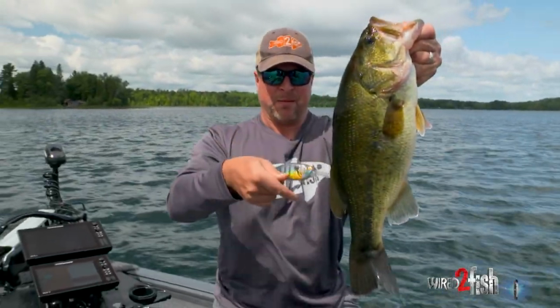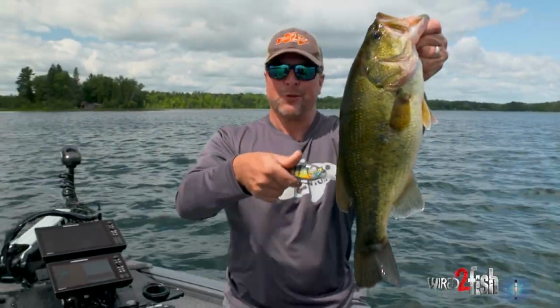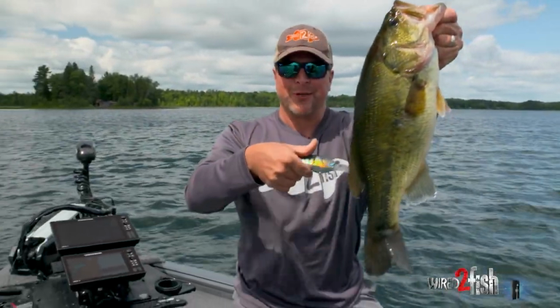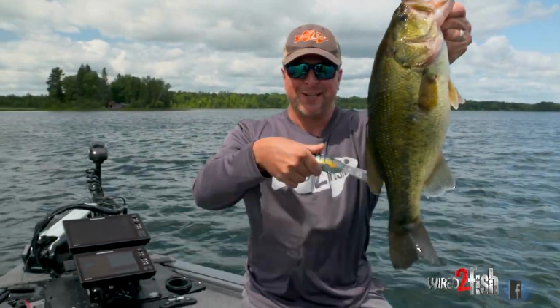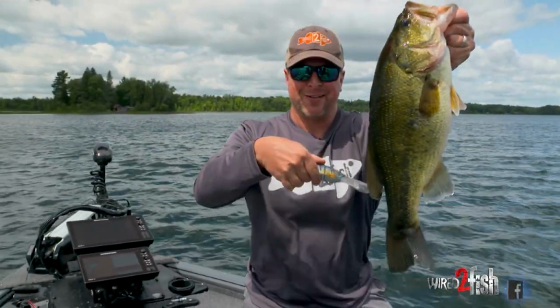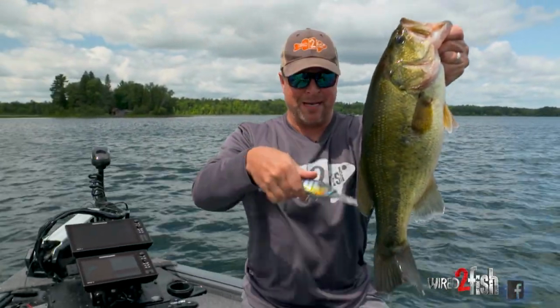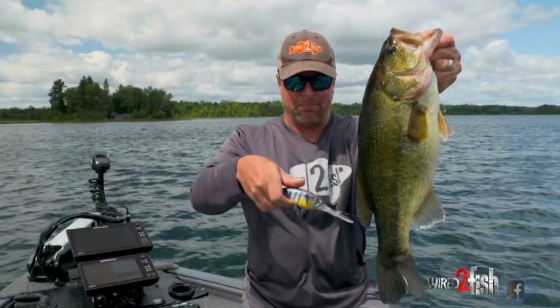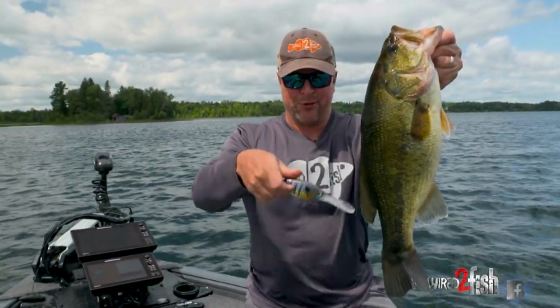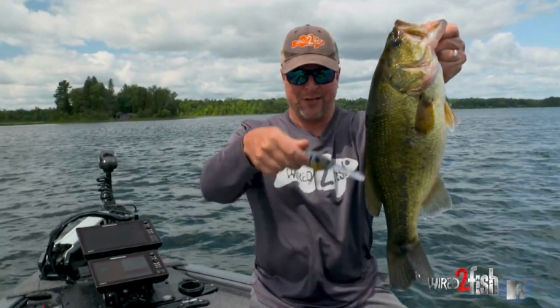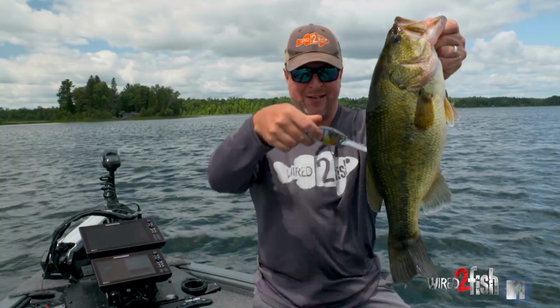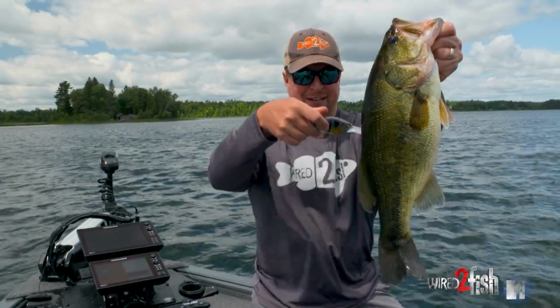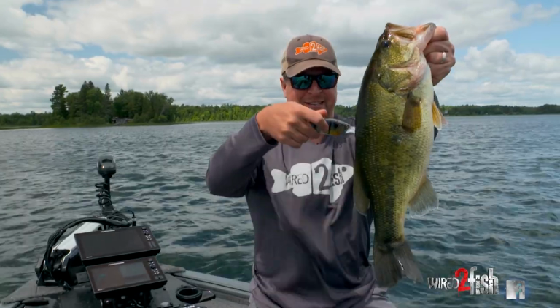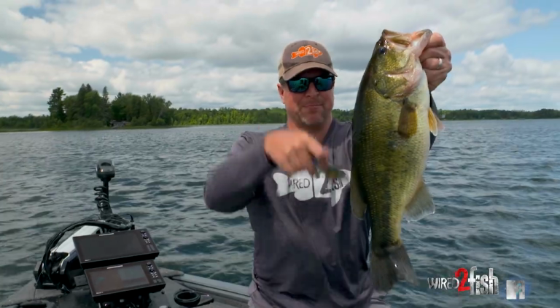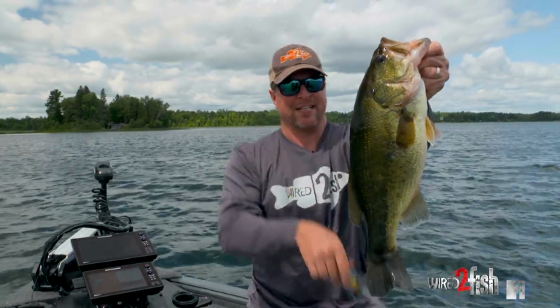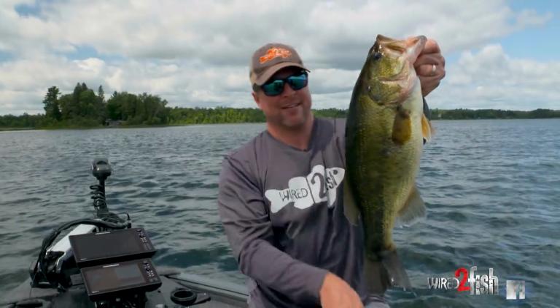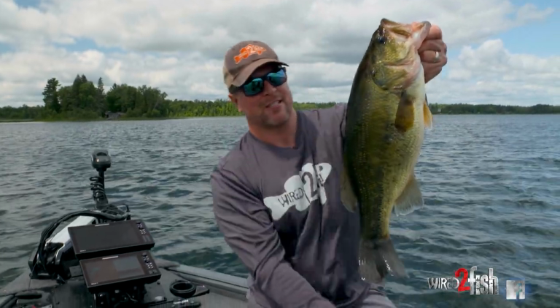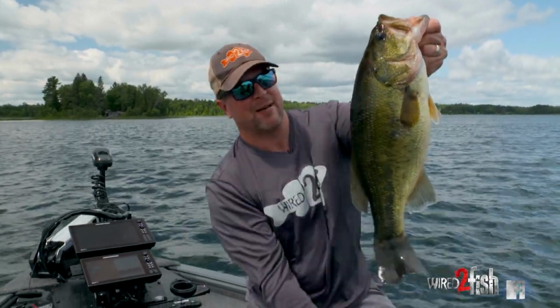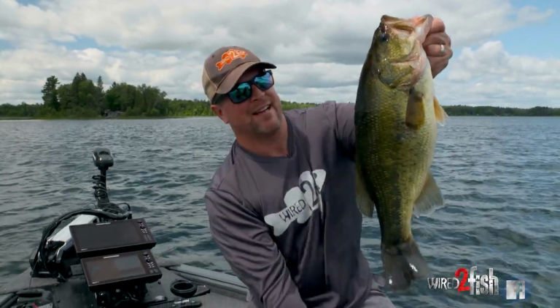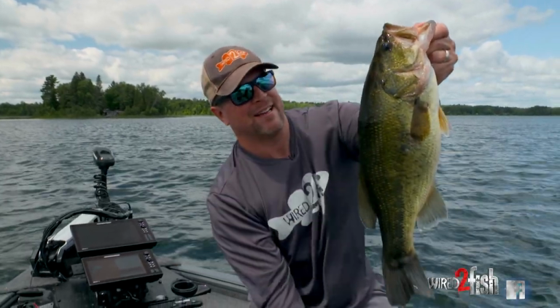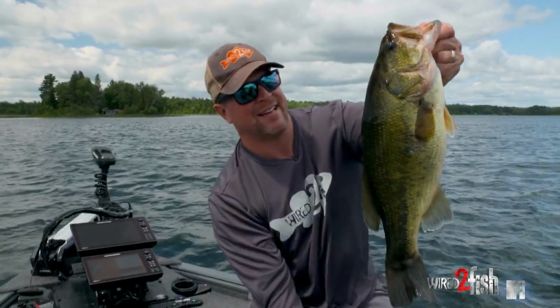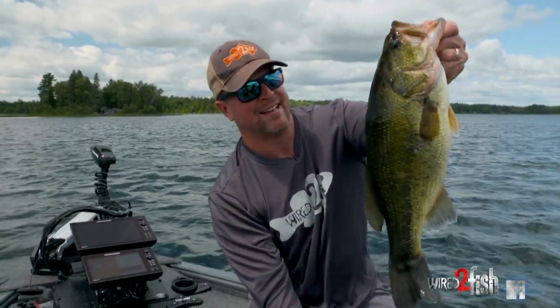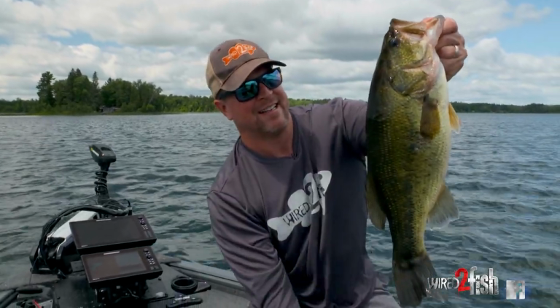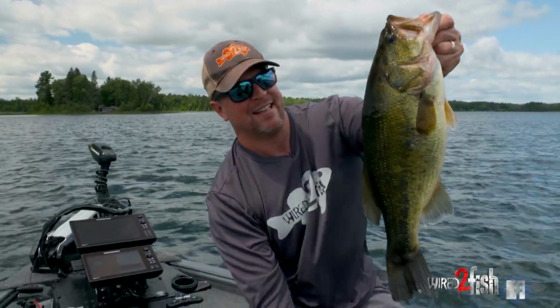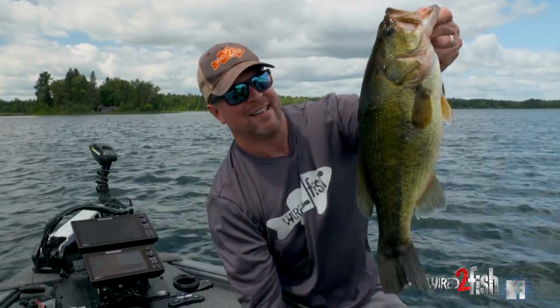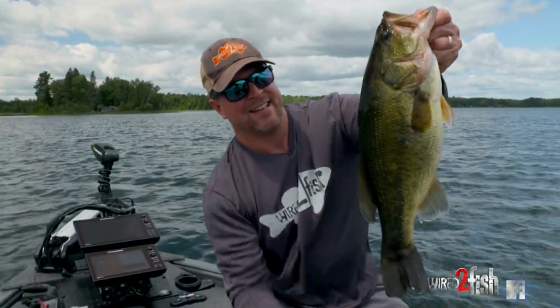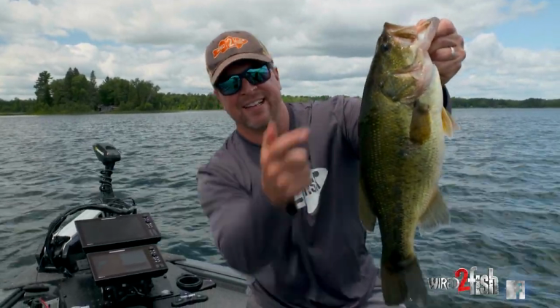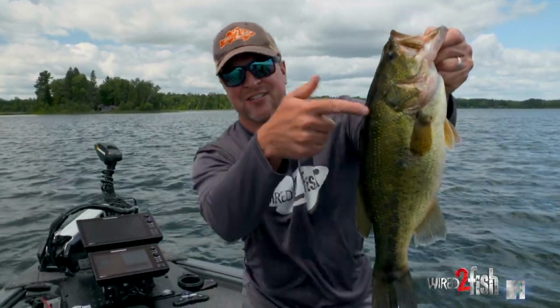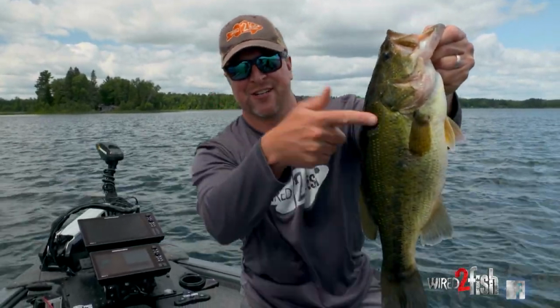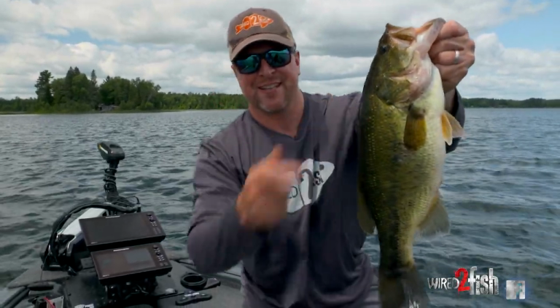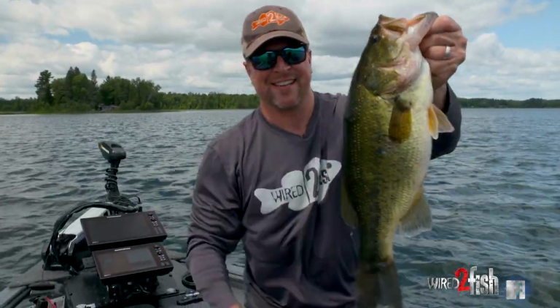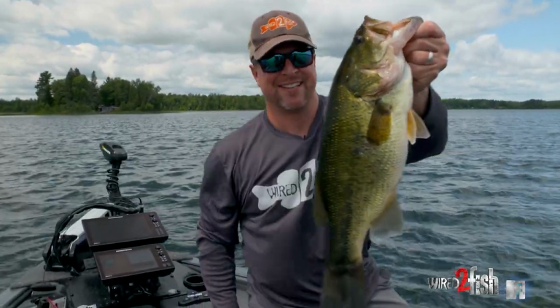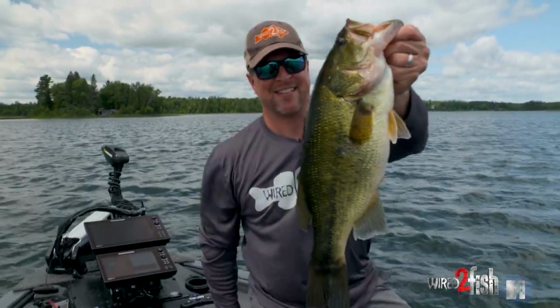Bluegill — we got bluegill out here on this particular spot. And you got chunks like this.